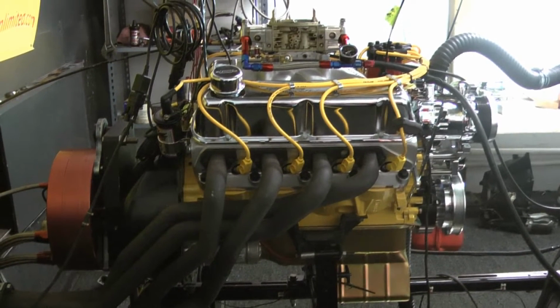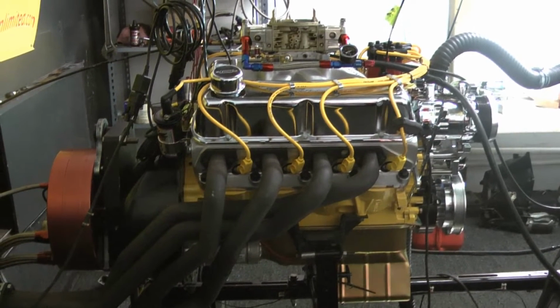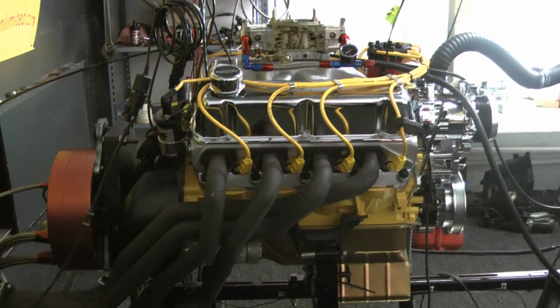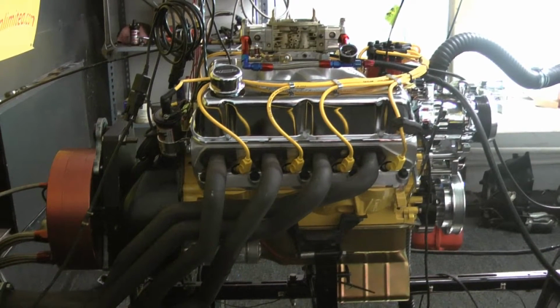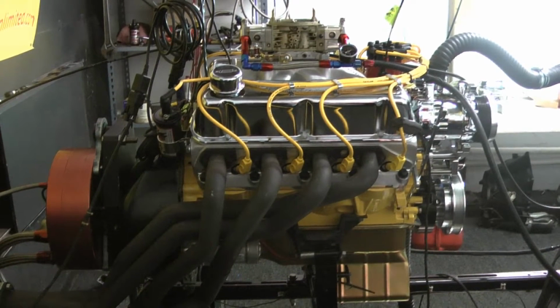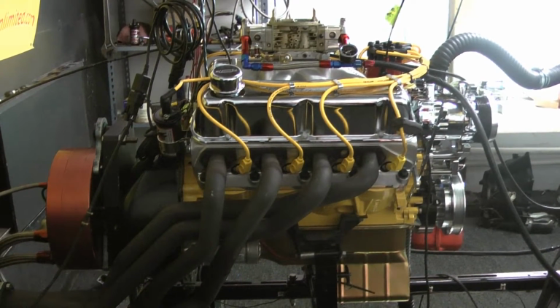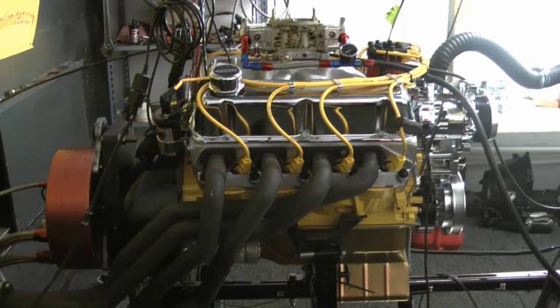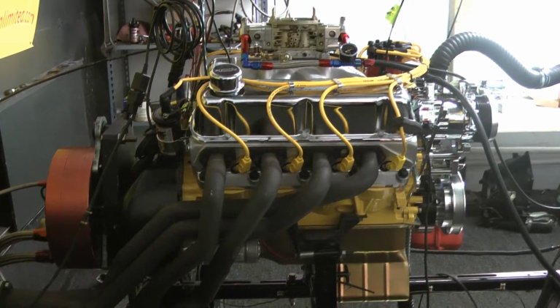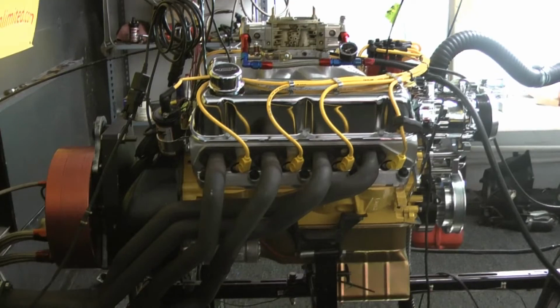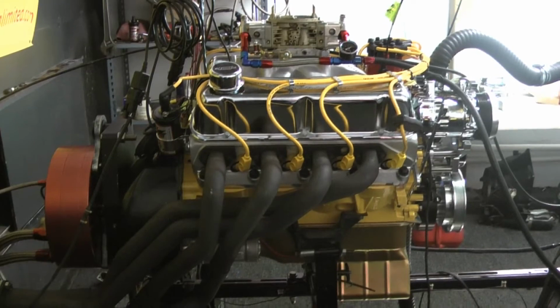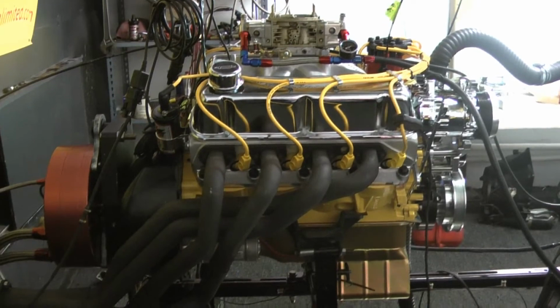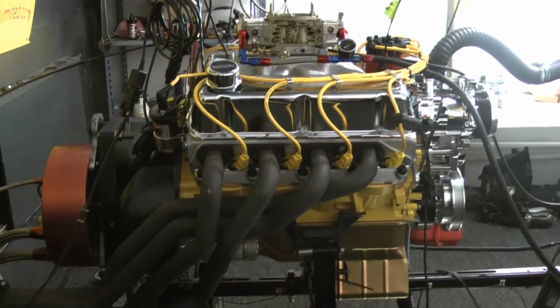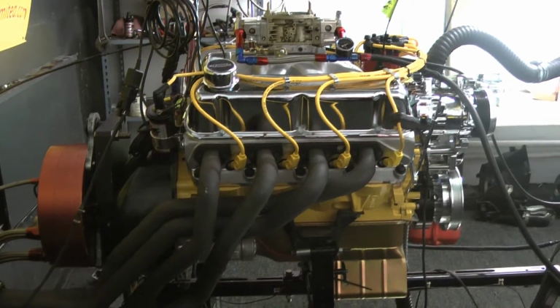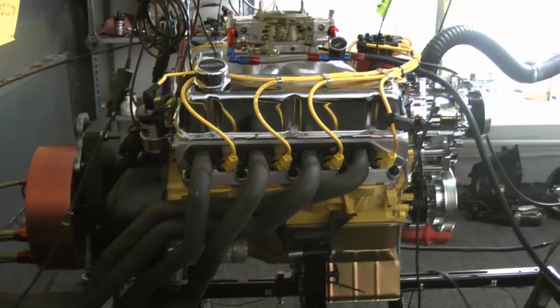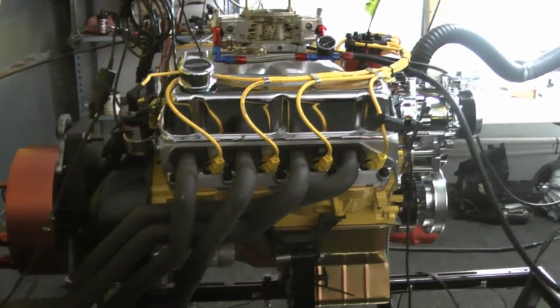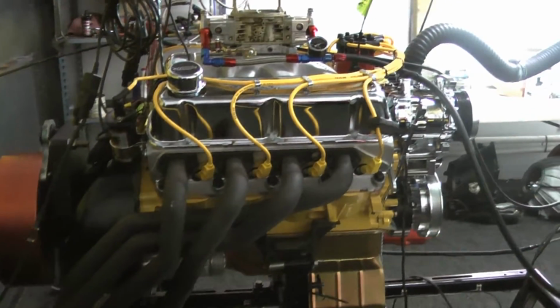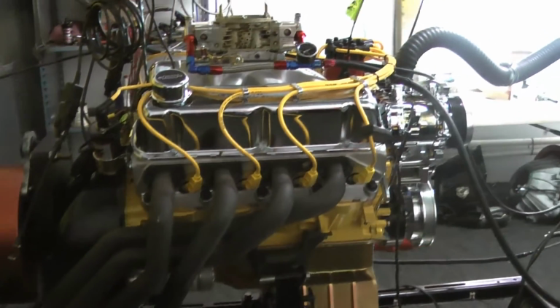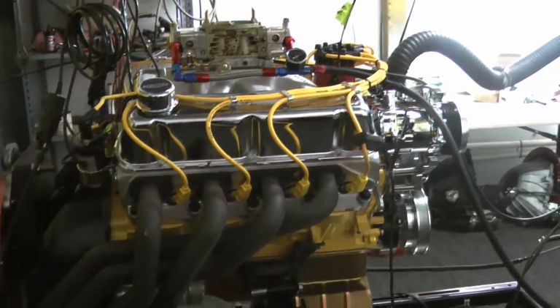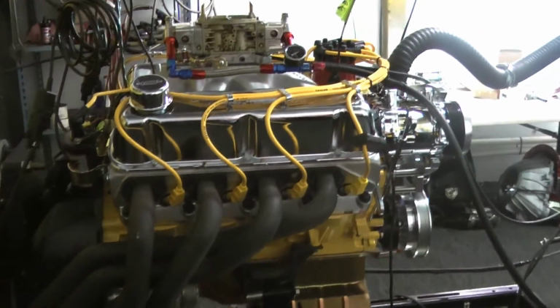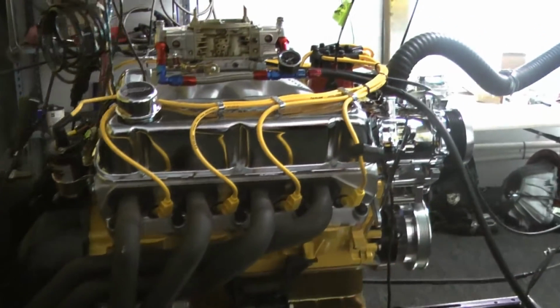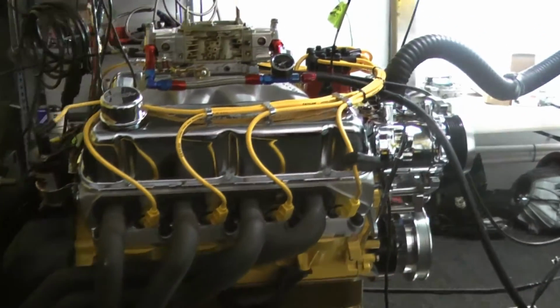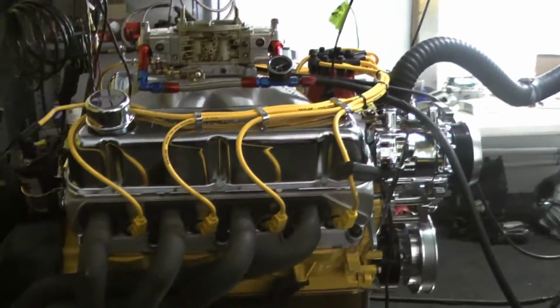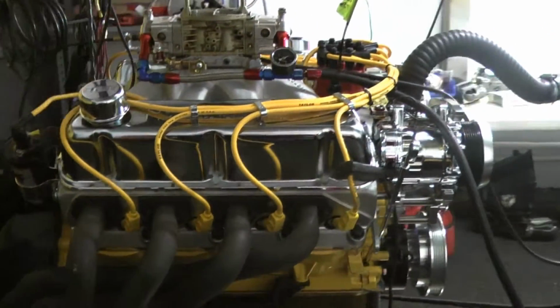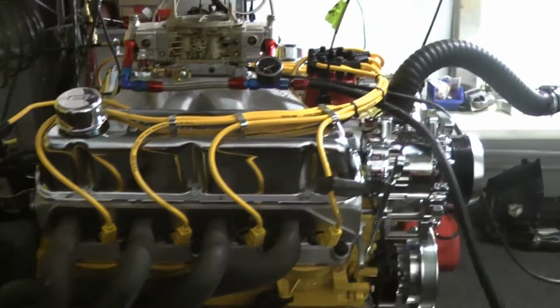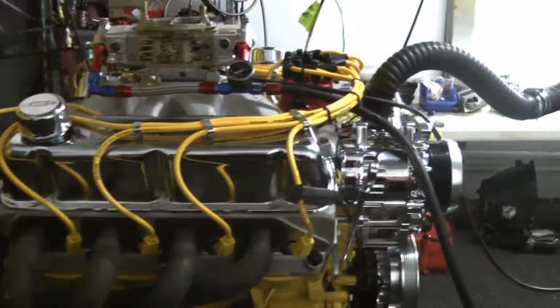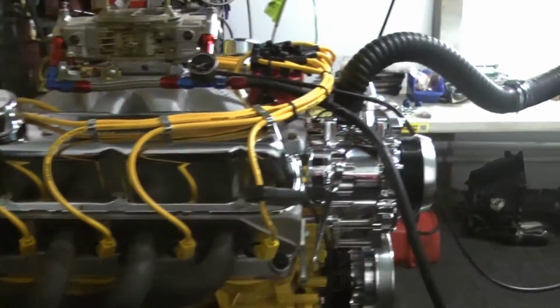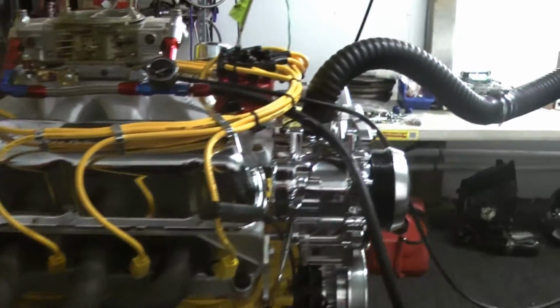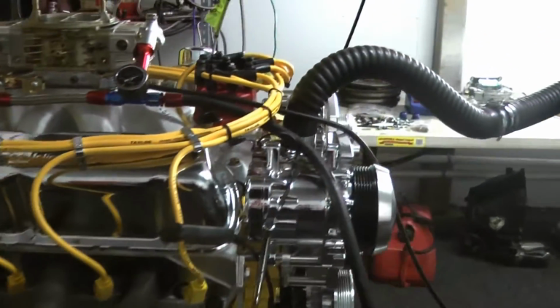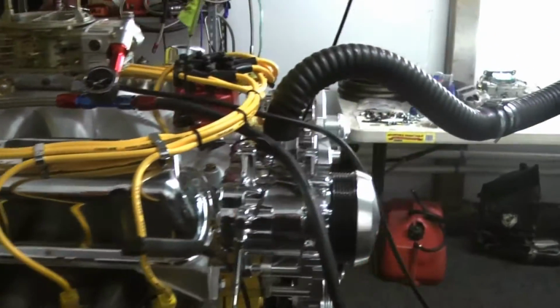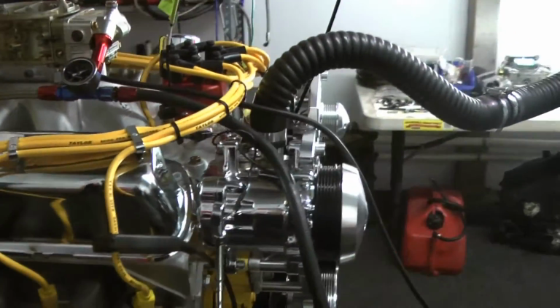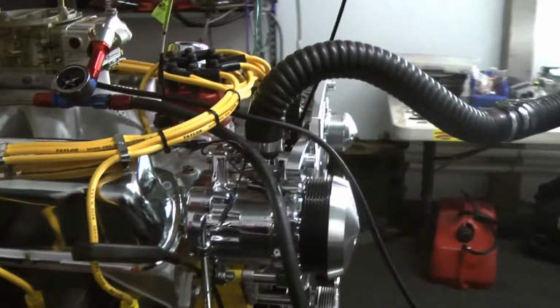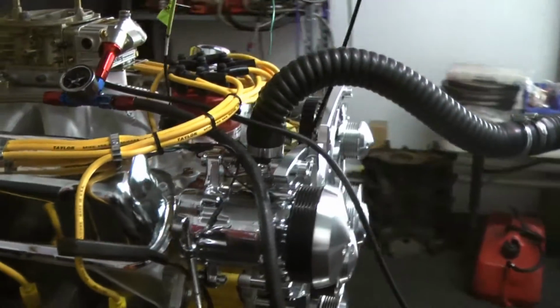We have a Victor Junior intake, Holley carburetor, and MSD ignition with a Morse Serpent T-kit on here.